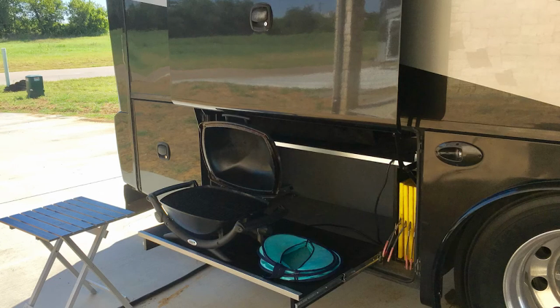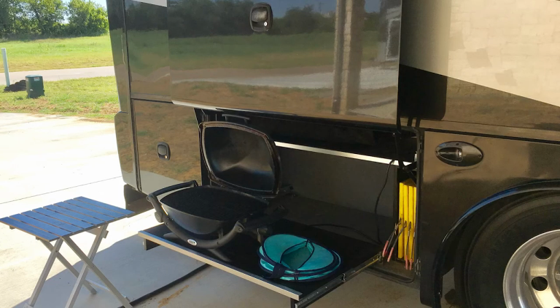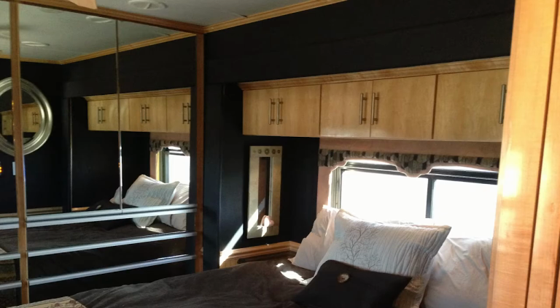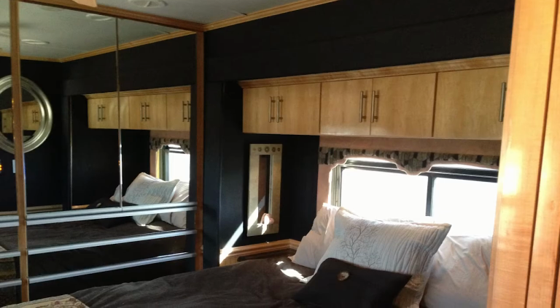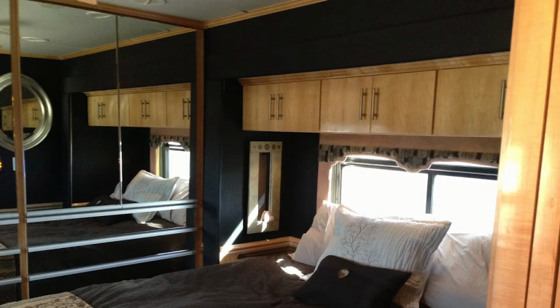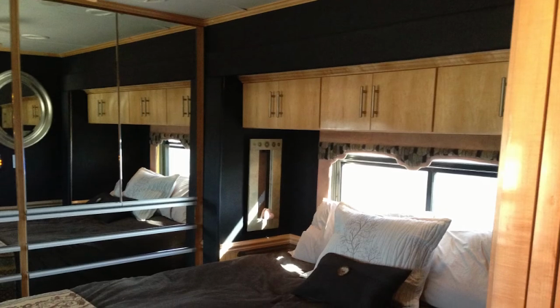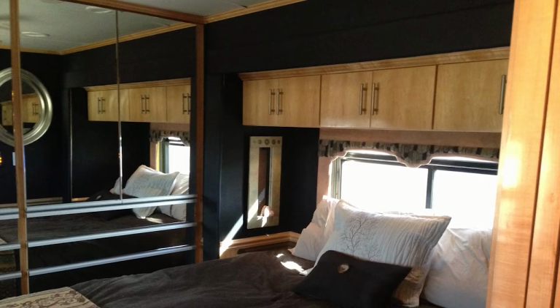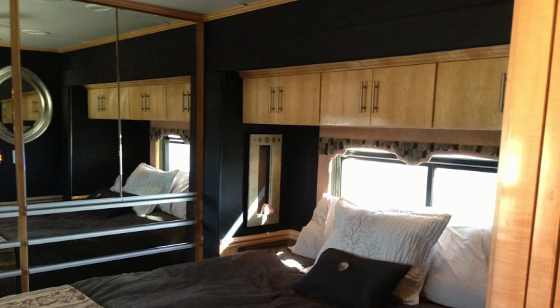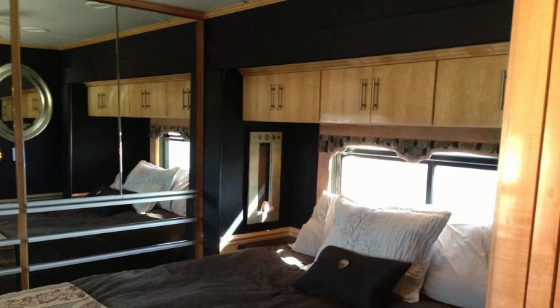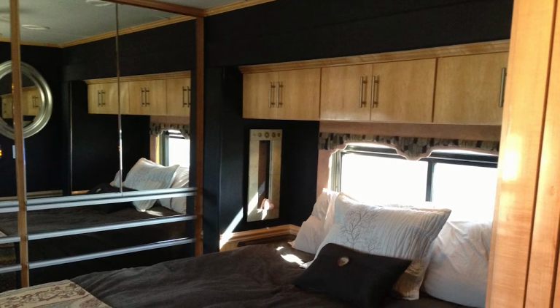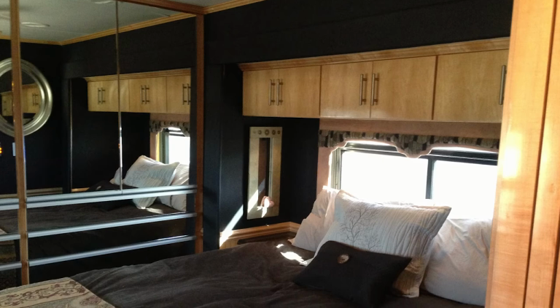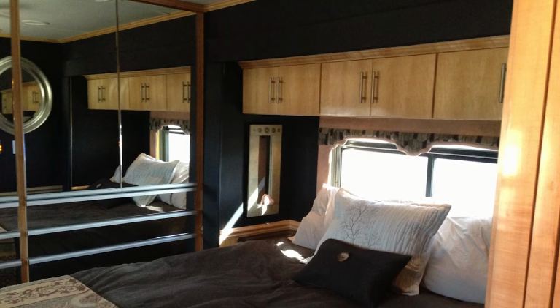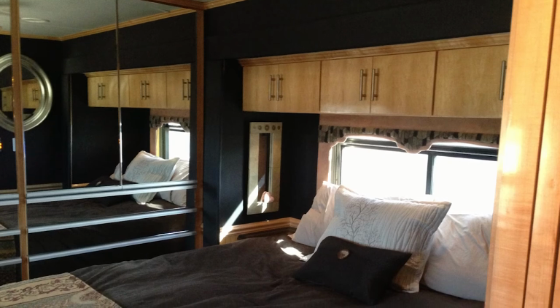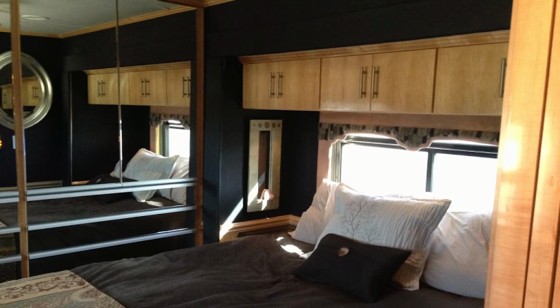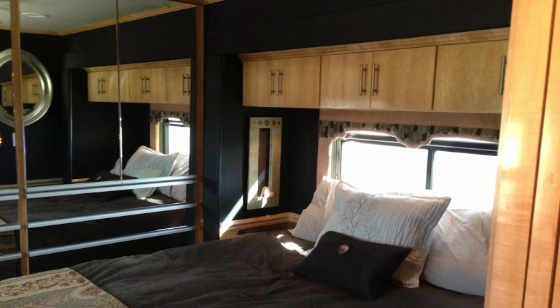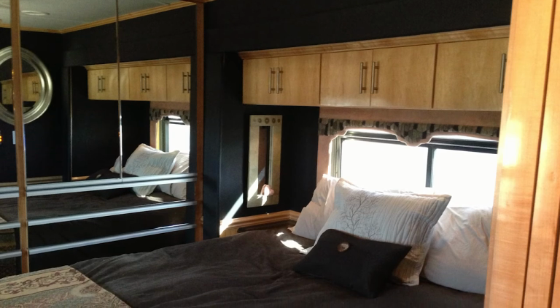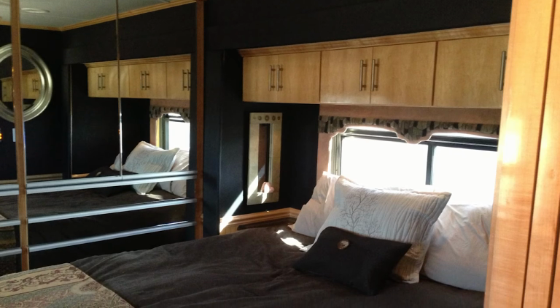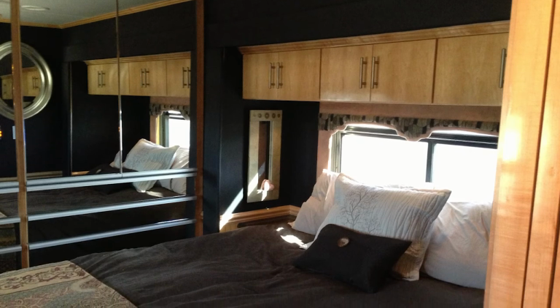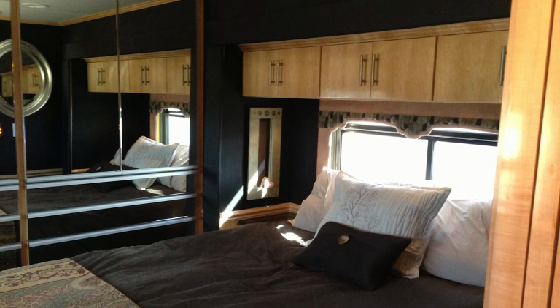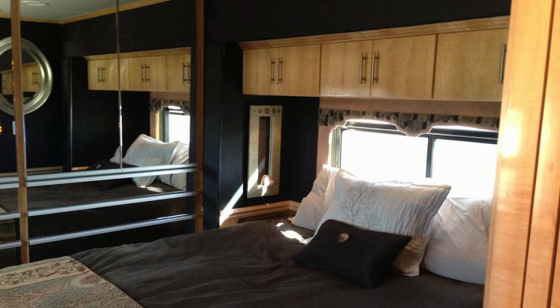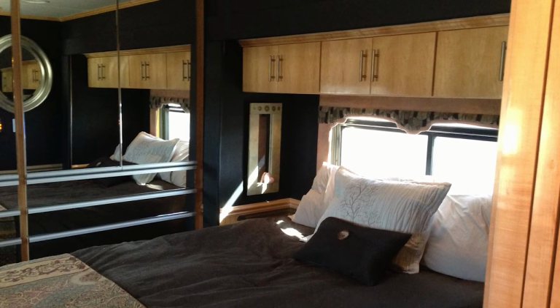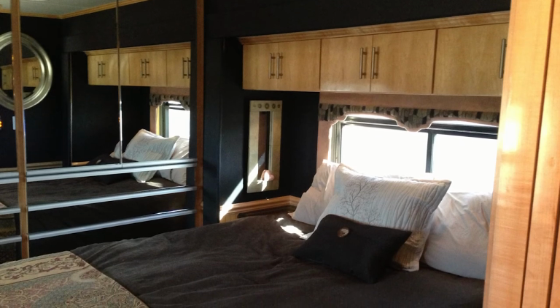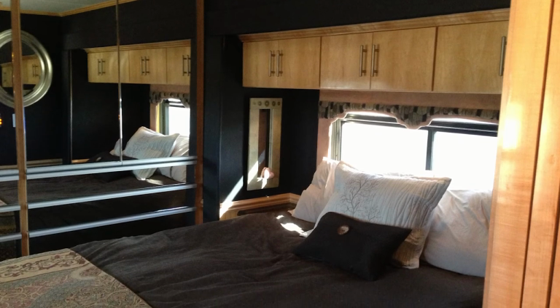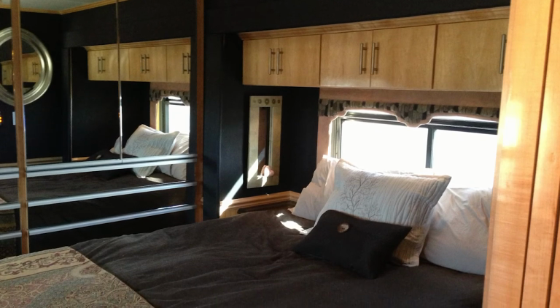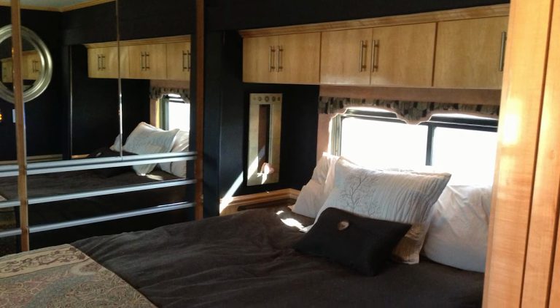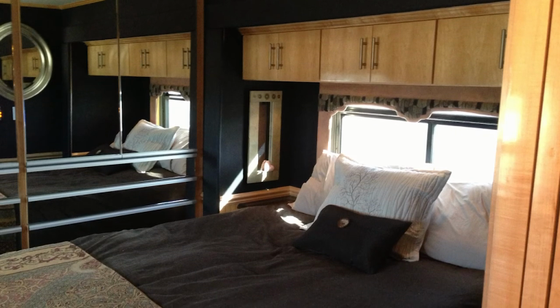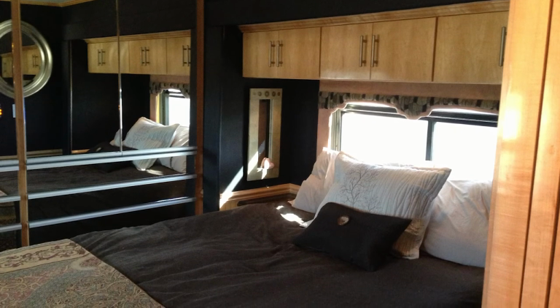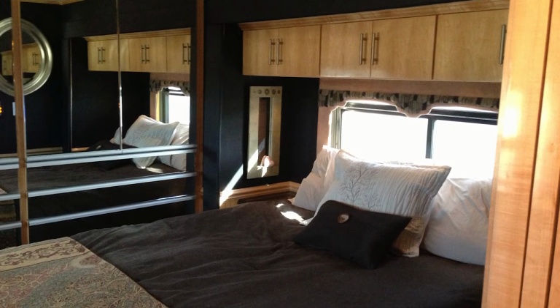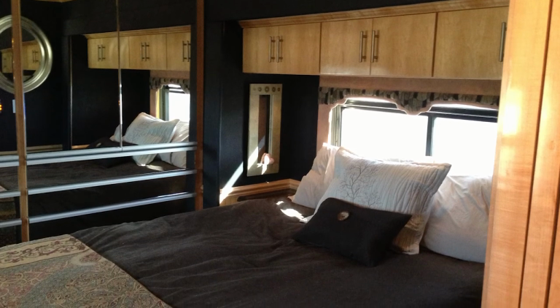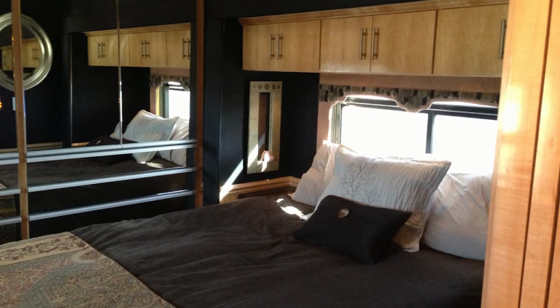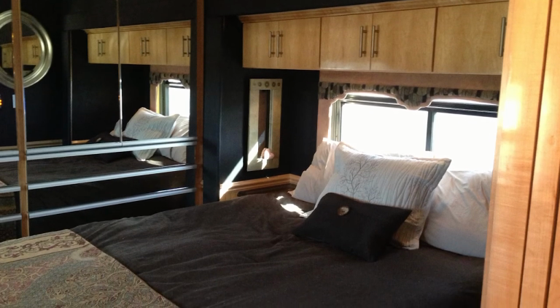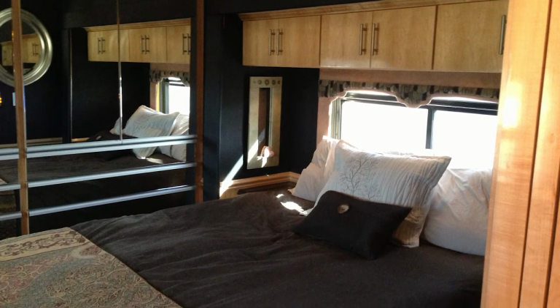The bedroom closet and storage was totally rebuilt into a full-width cedar-lined closet and drawers.